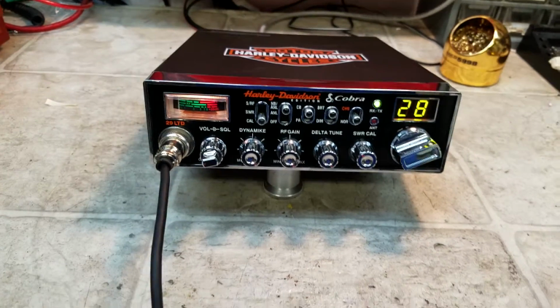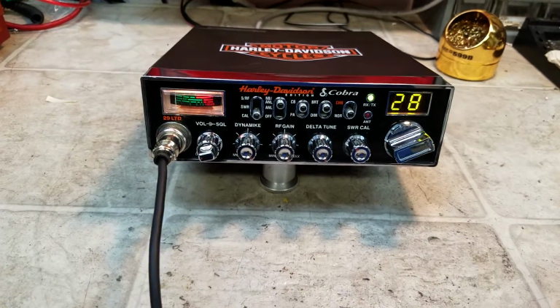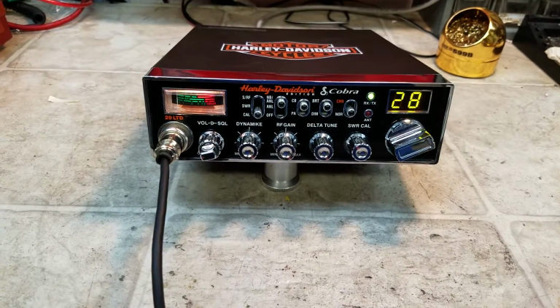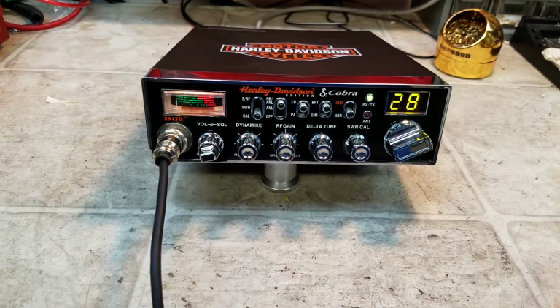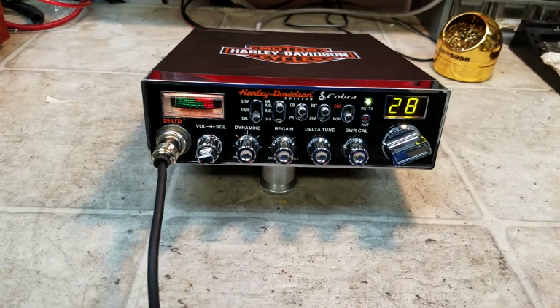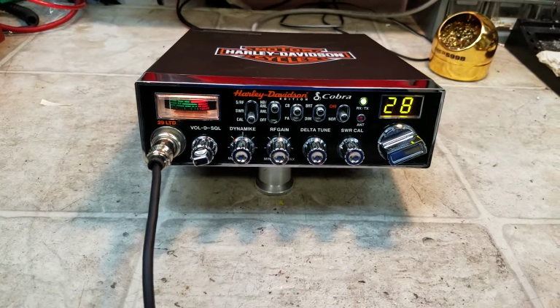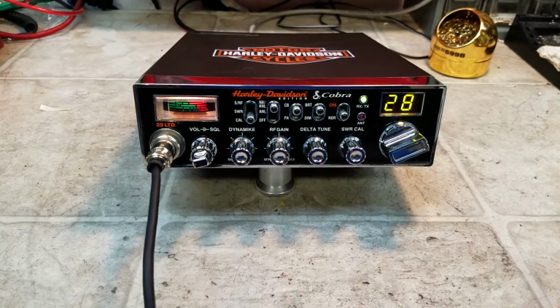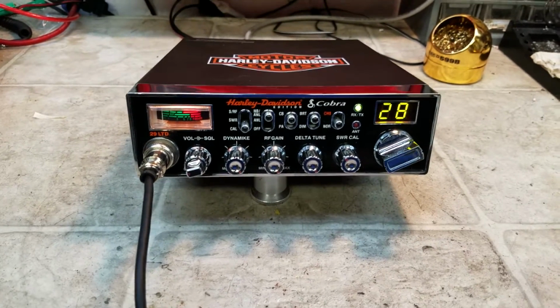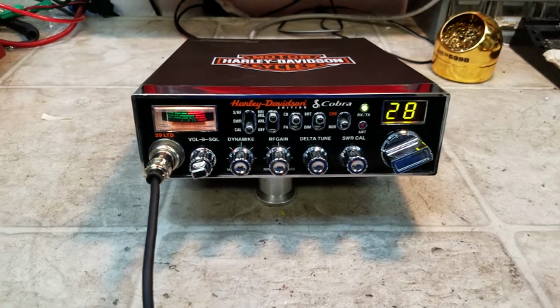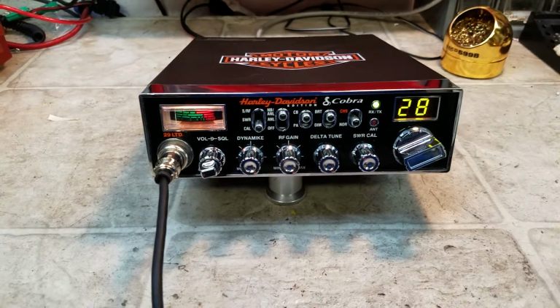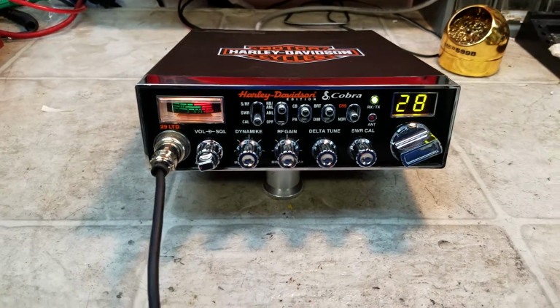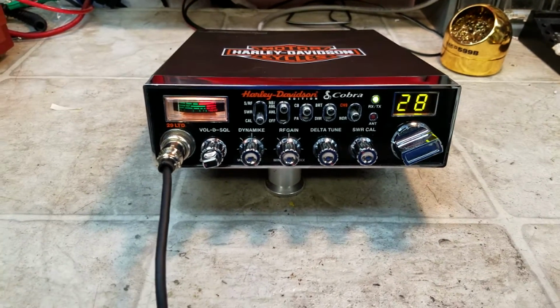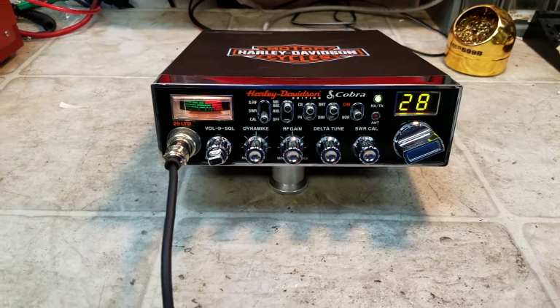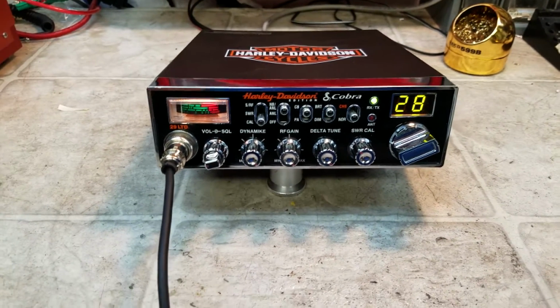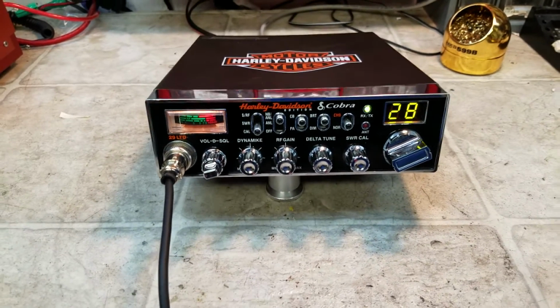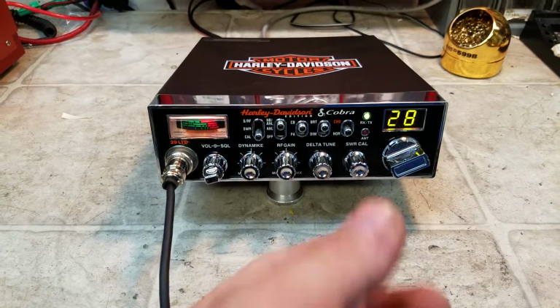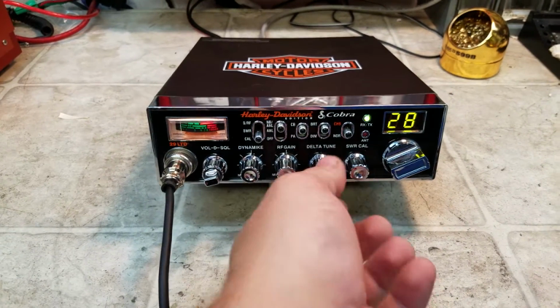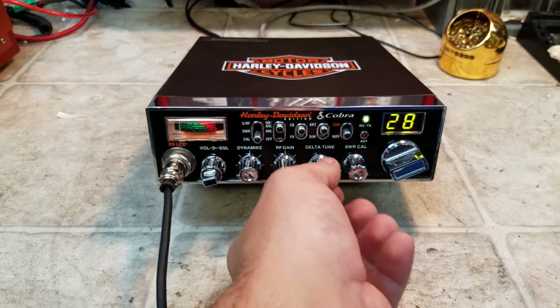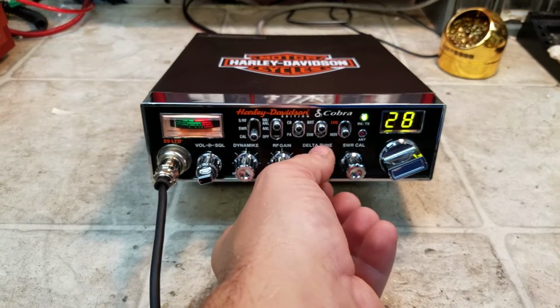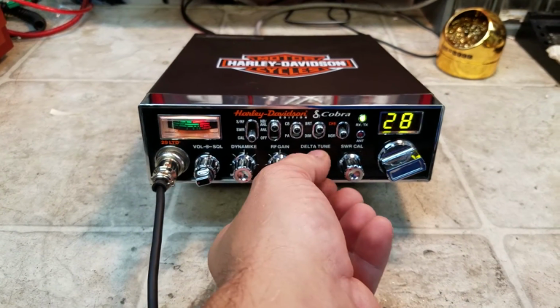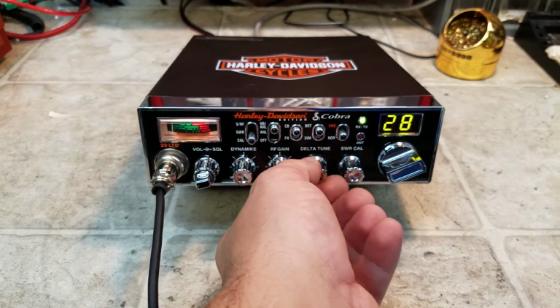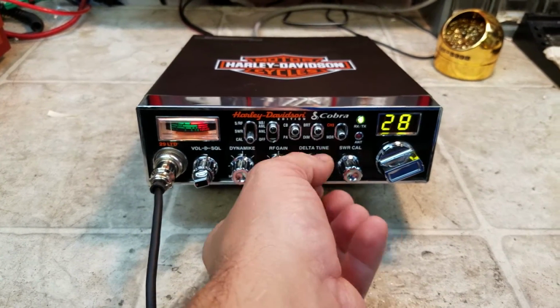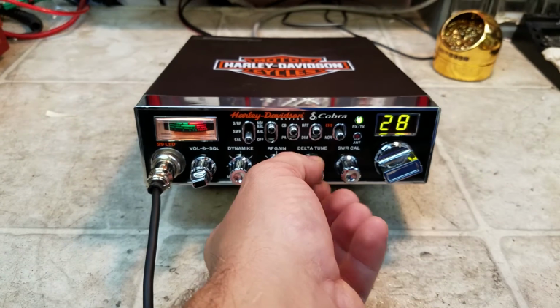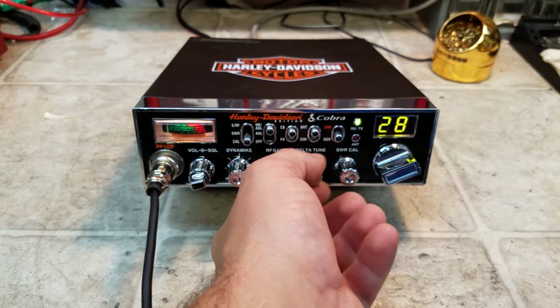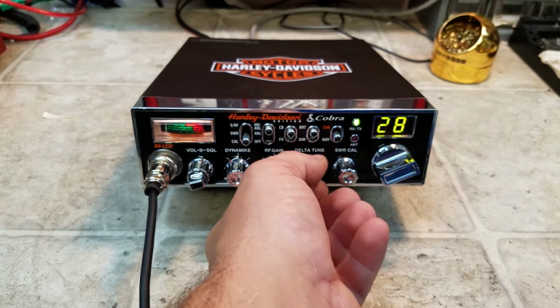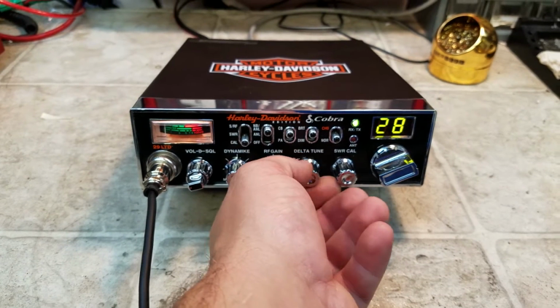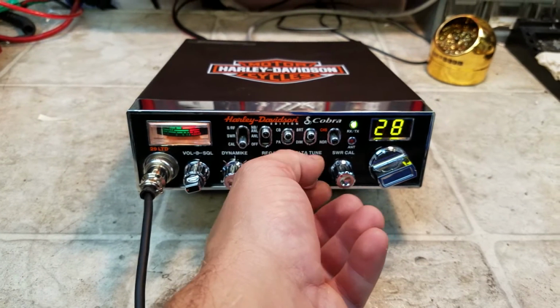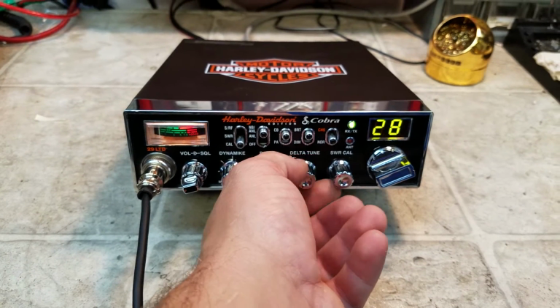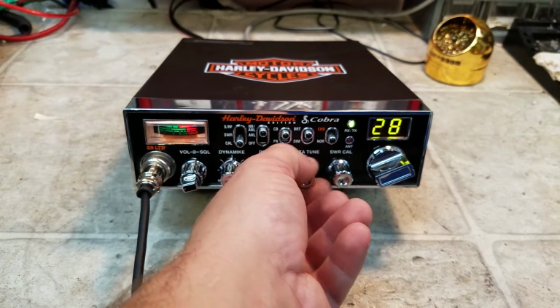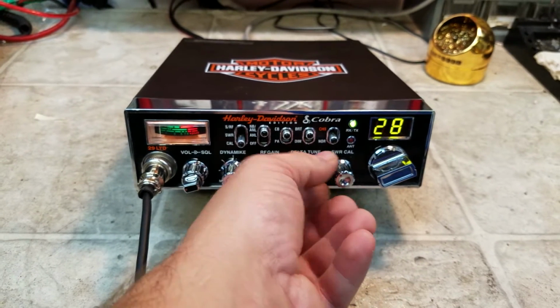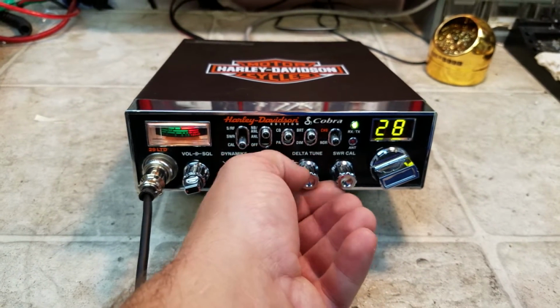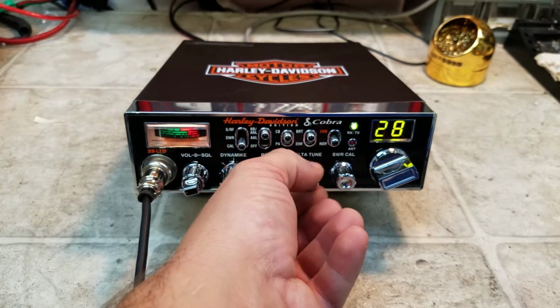We did the wideband receive mods to it. Your RF power is on the delta tune position now.